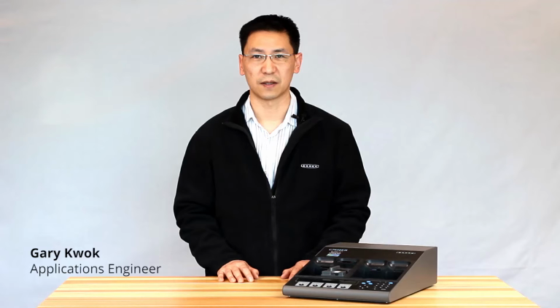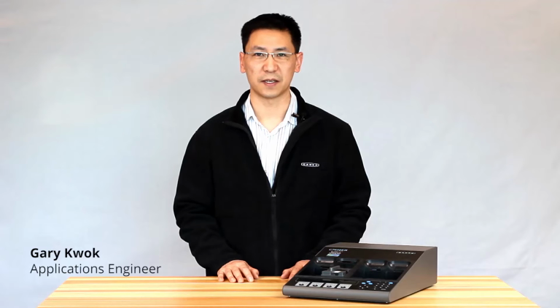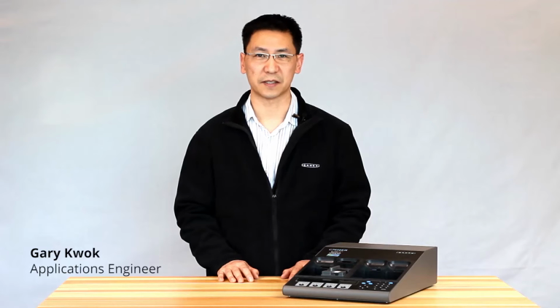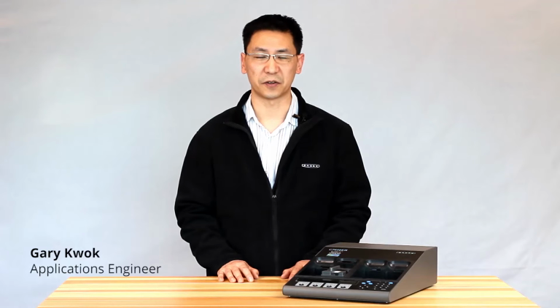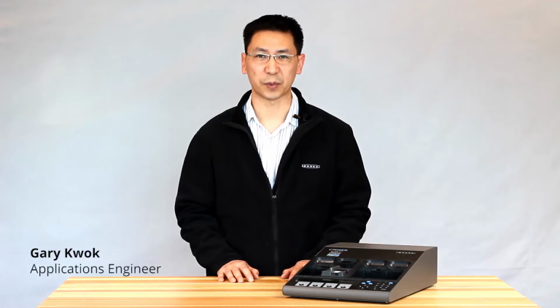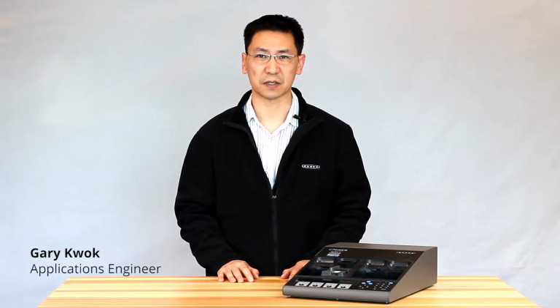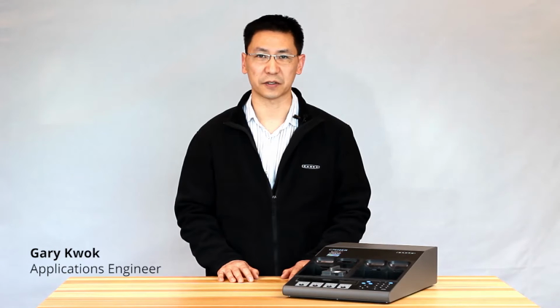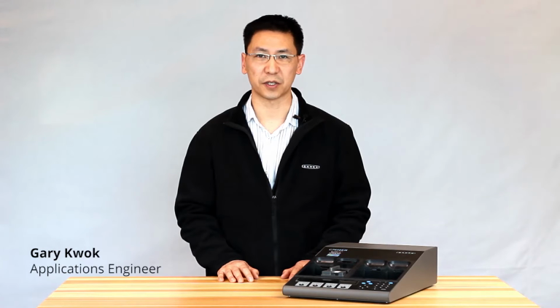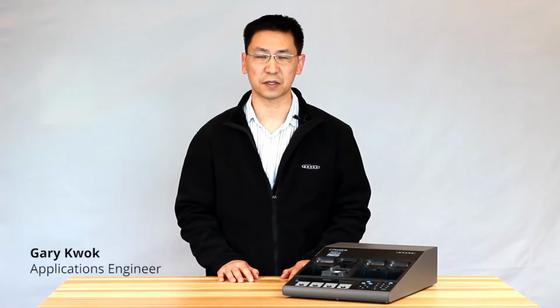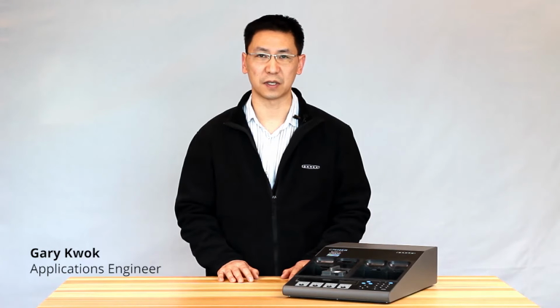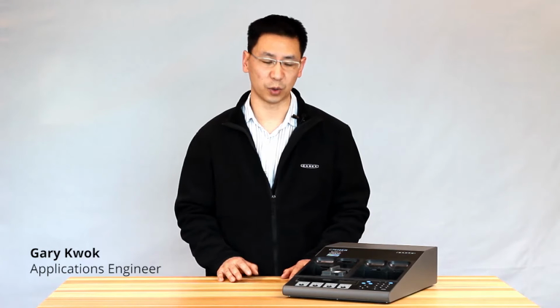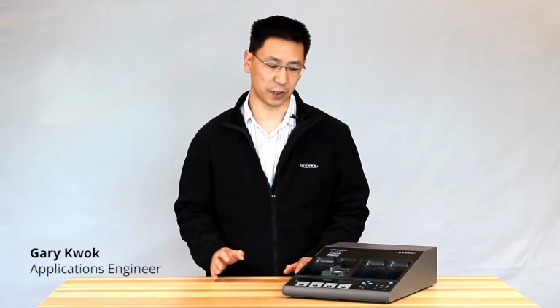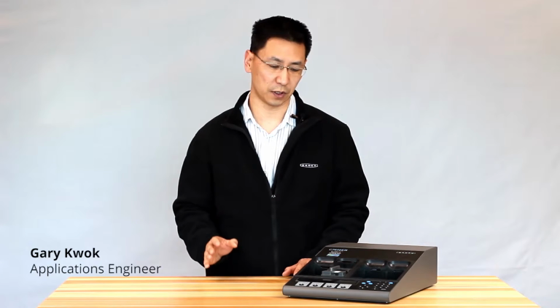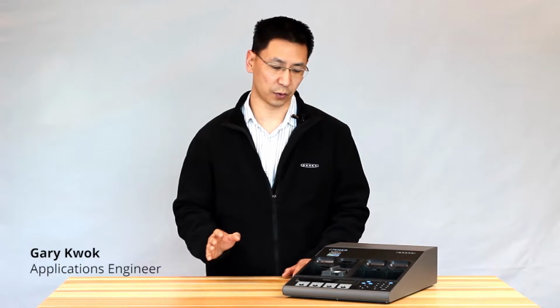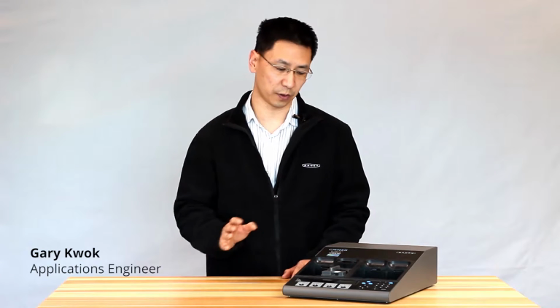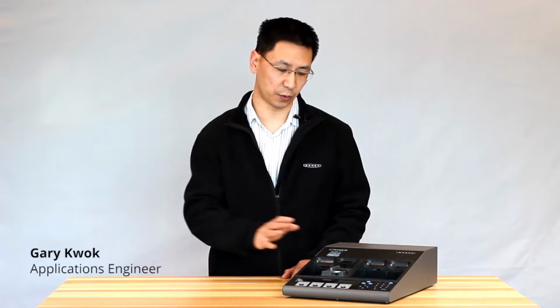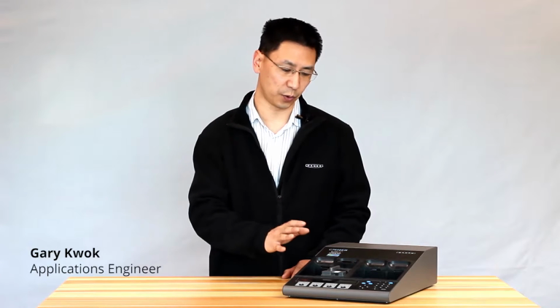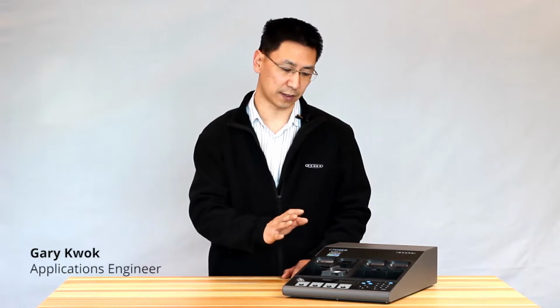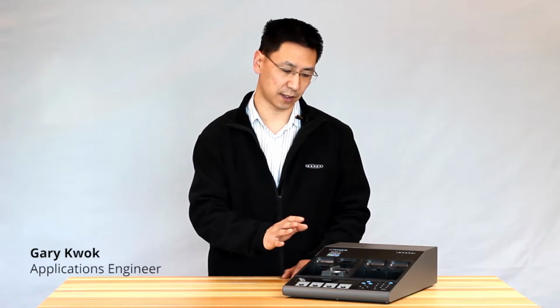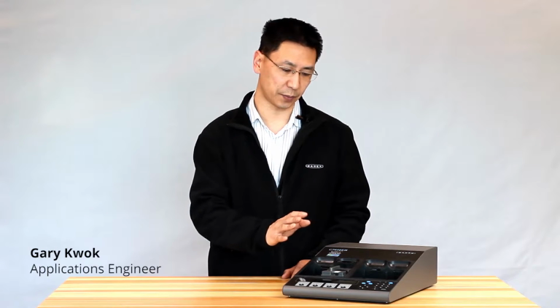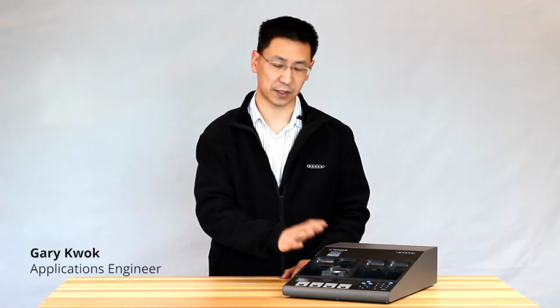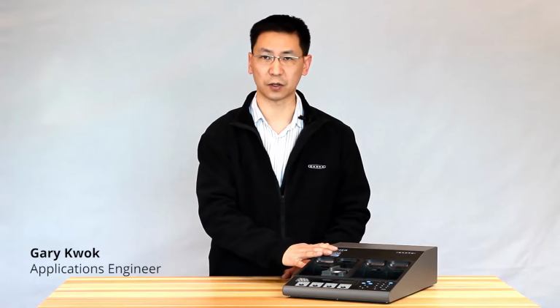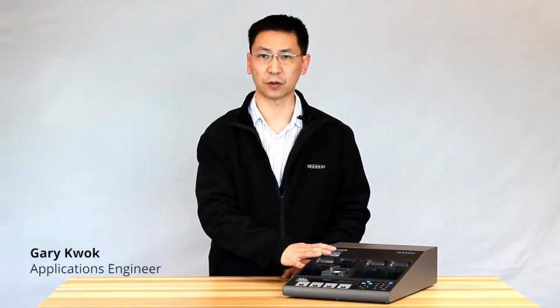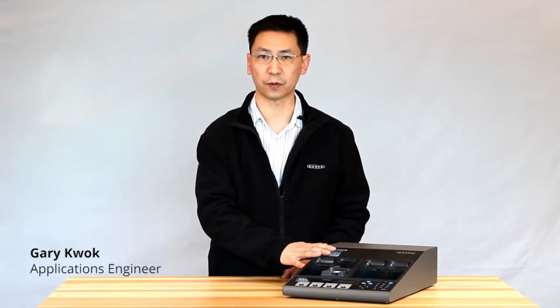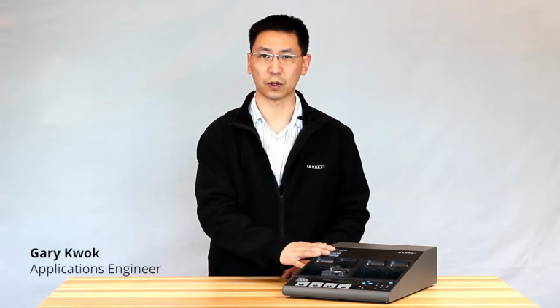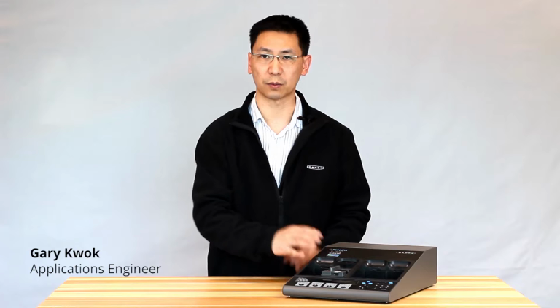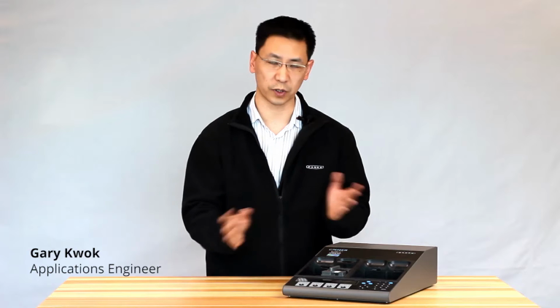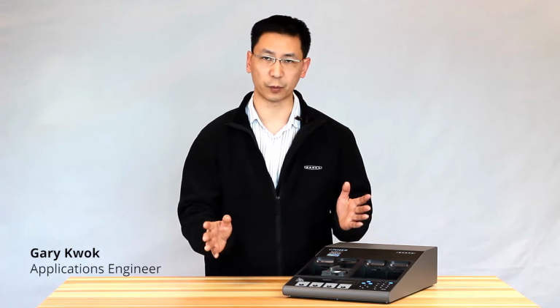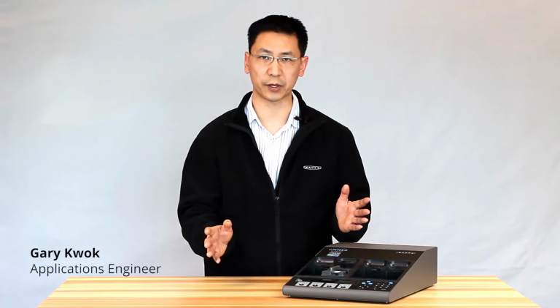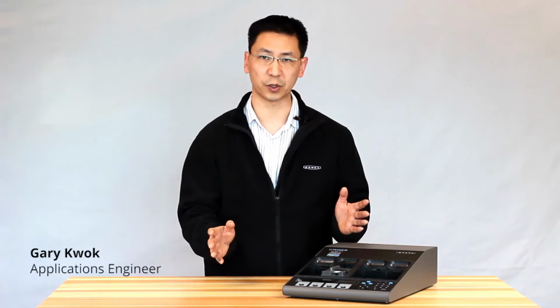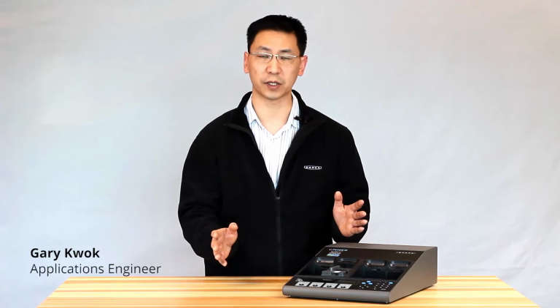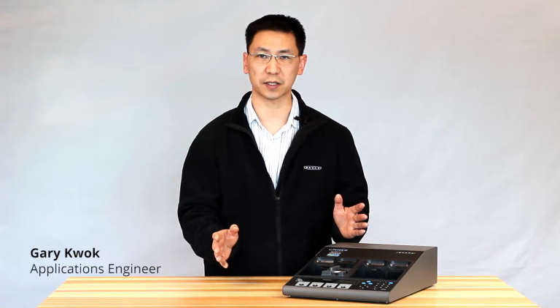Hi, it's Gary from KDX Electronics. Today we'll be going through and setting up a C code for whatever battery you want to test.